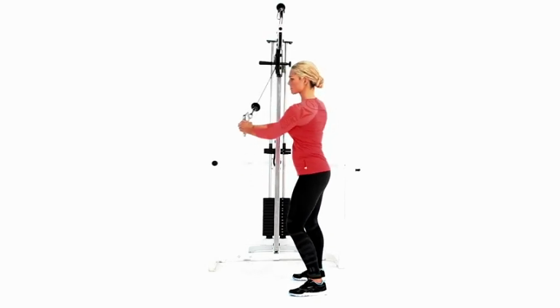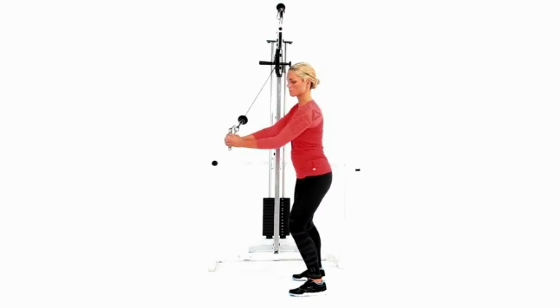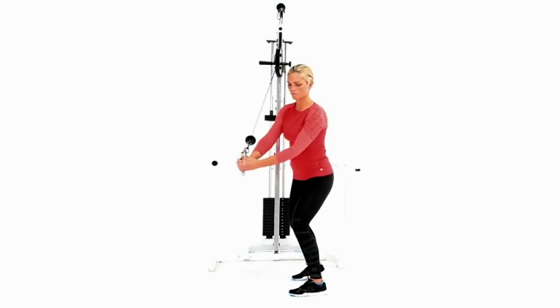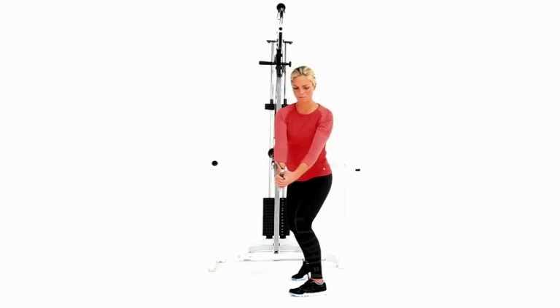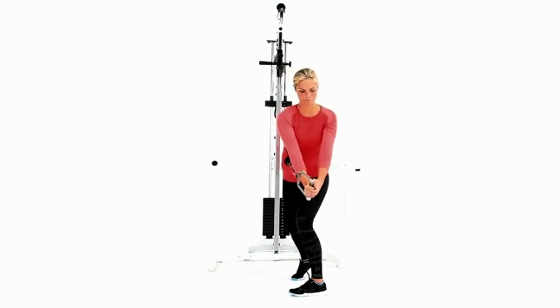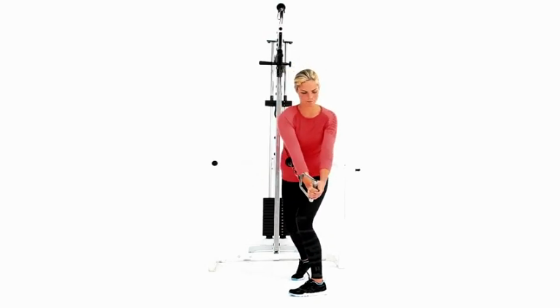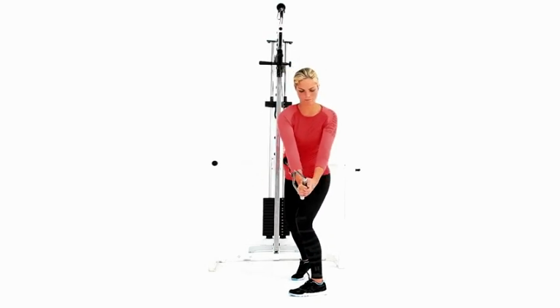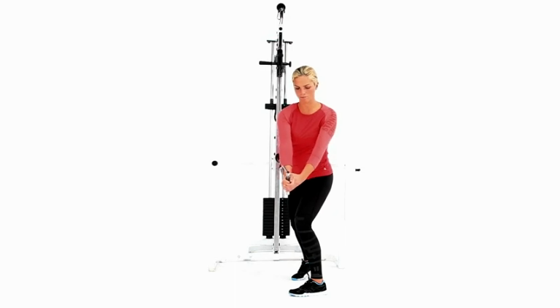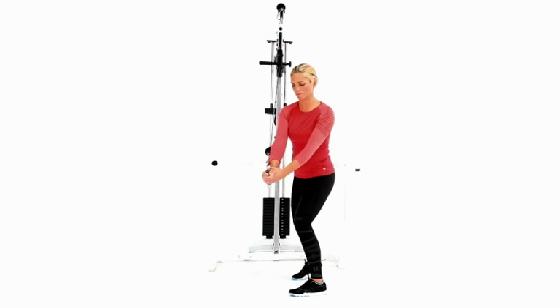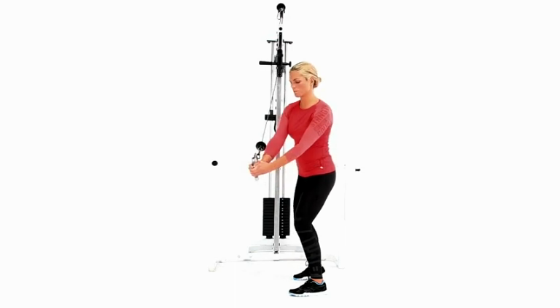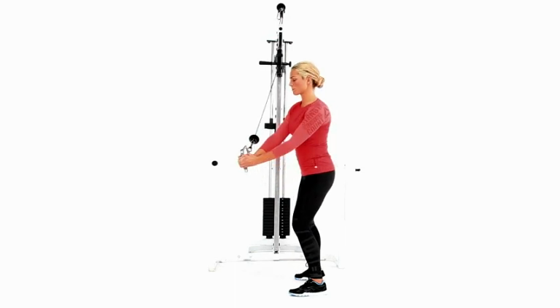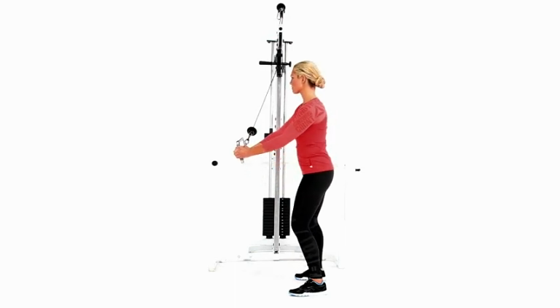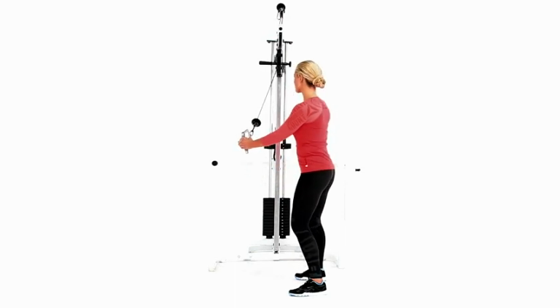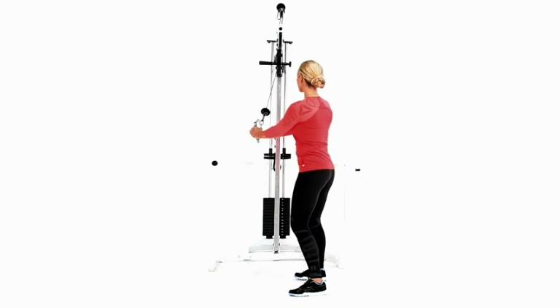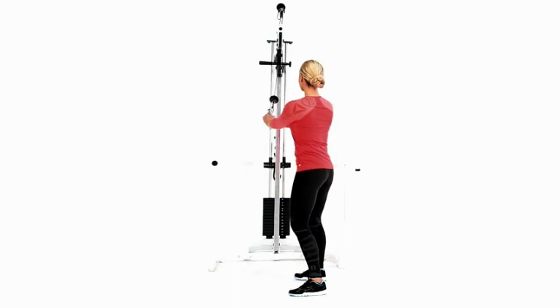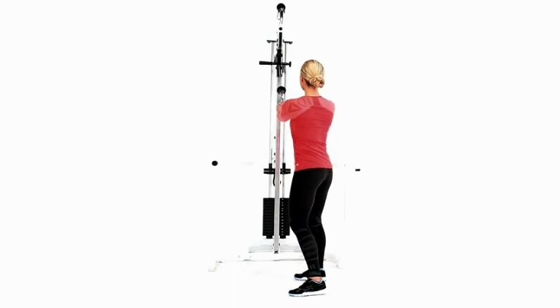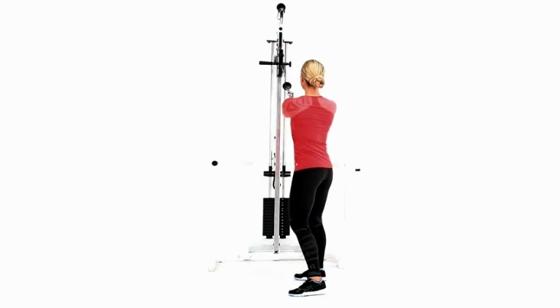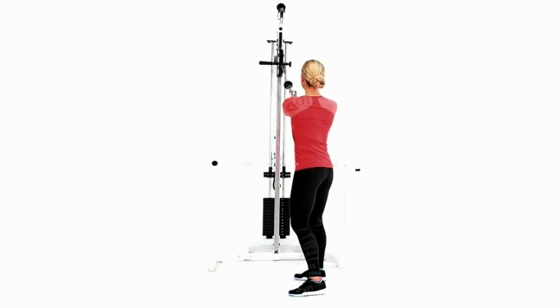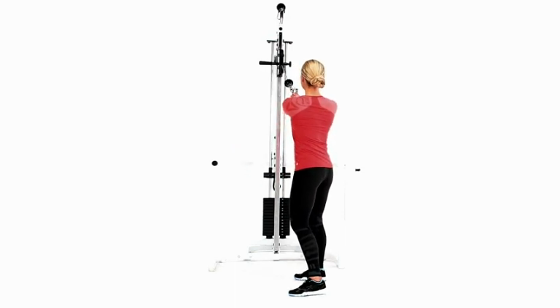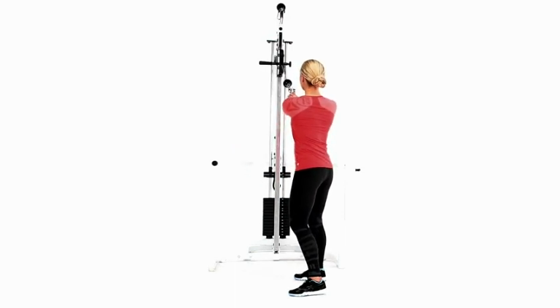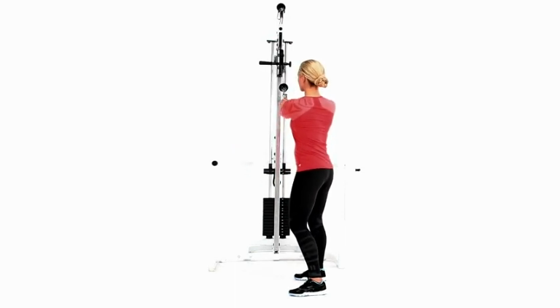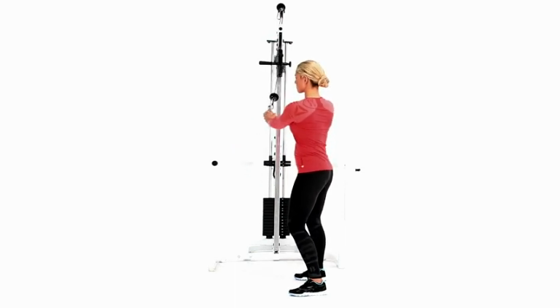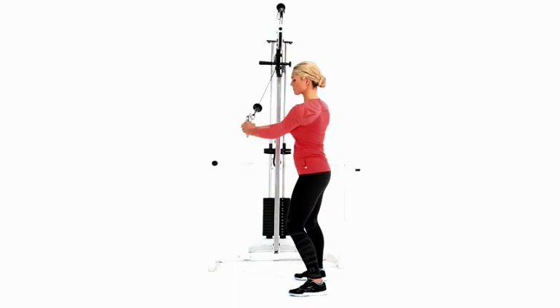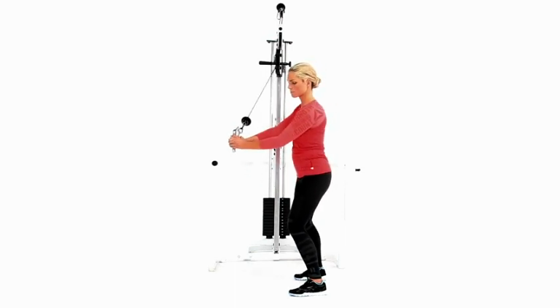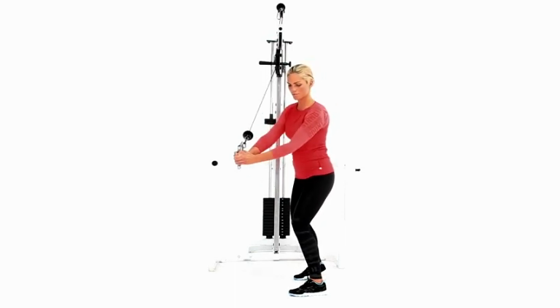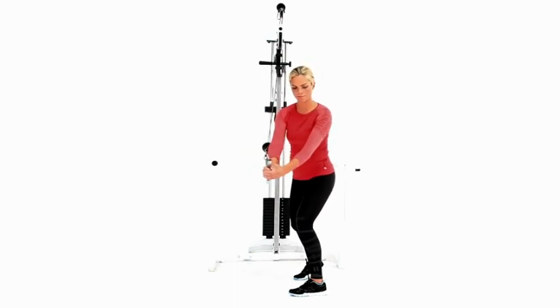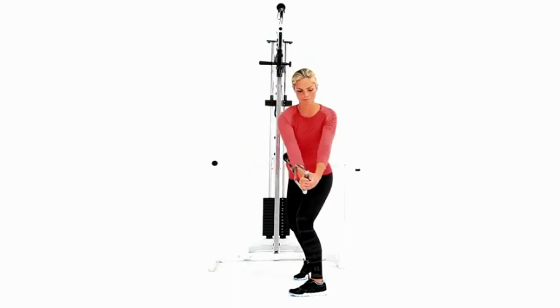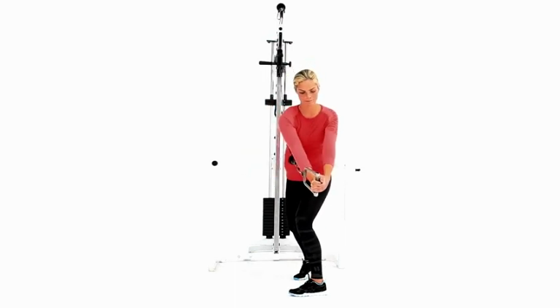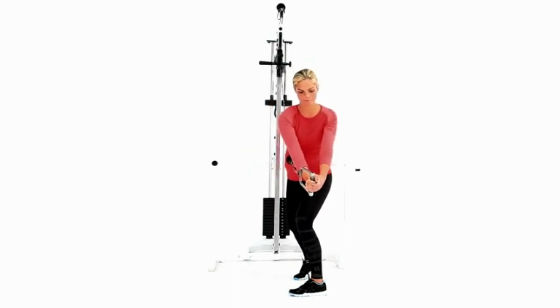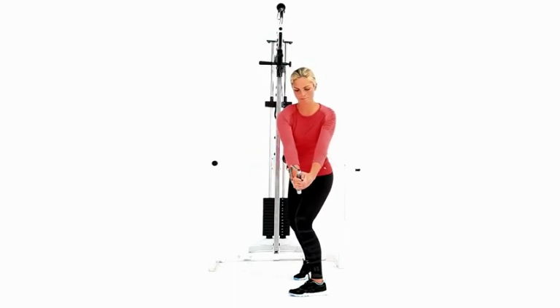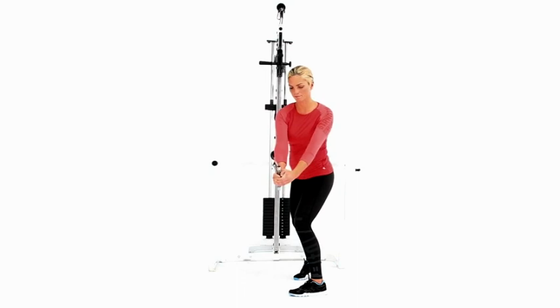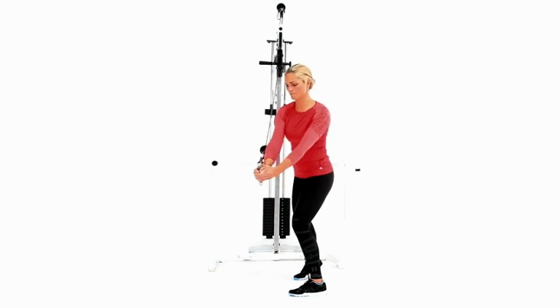Allow the cable to return to the starting position by slowly reversing the movement. Repeat until all reps are completed.